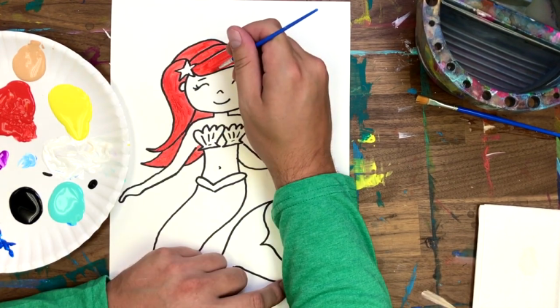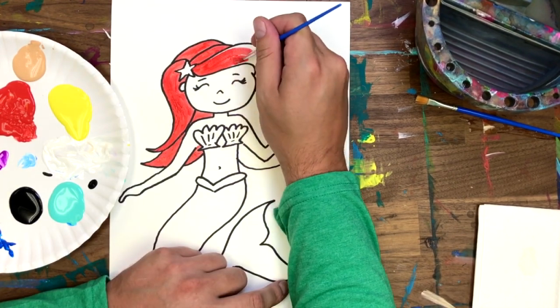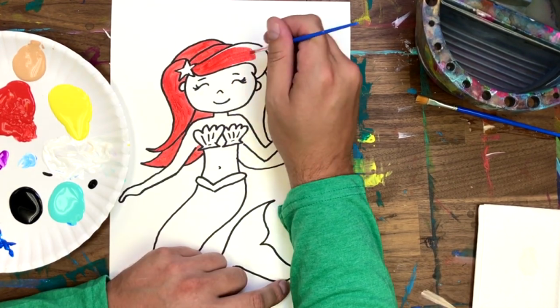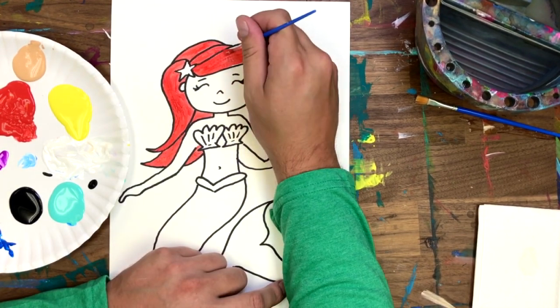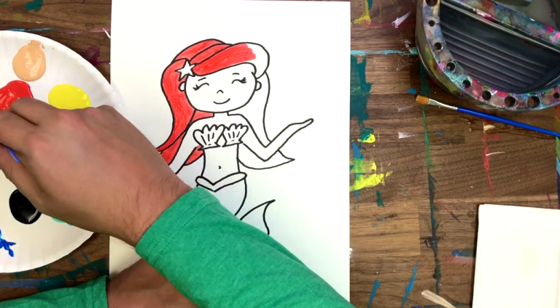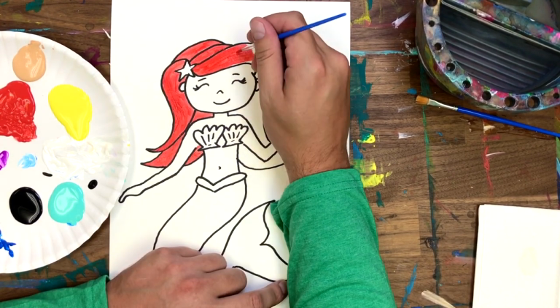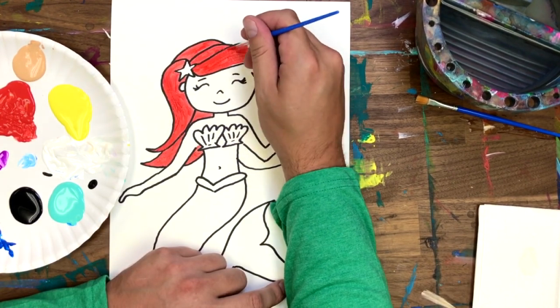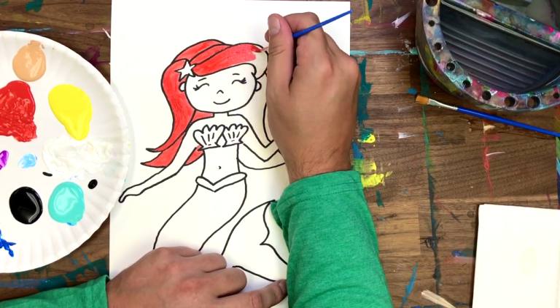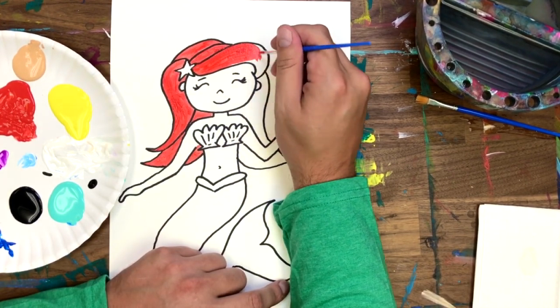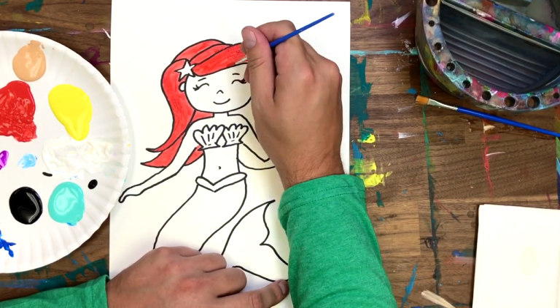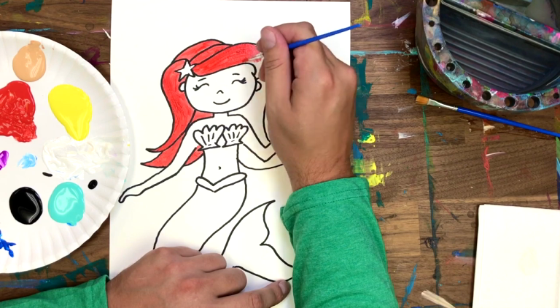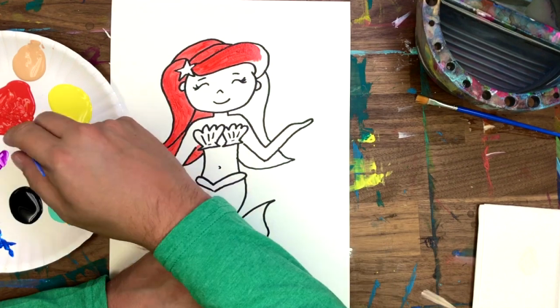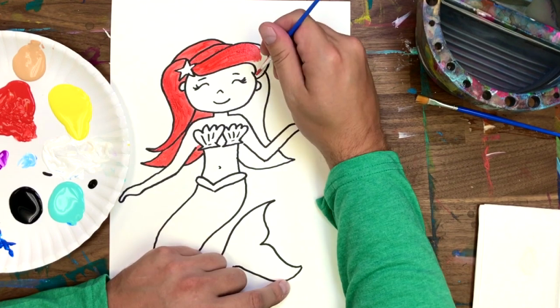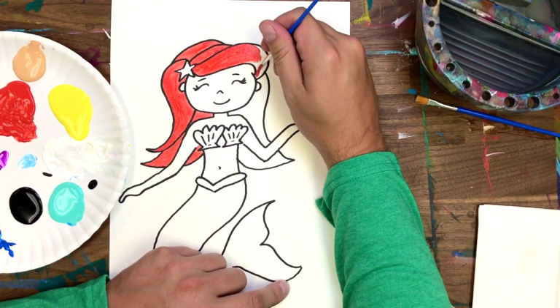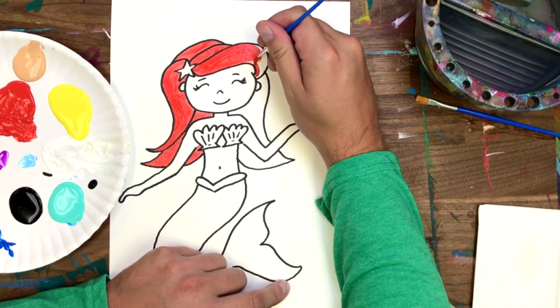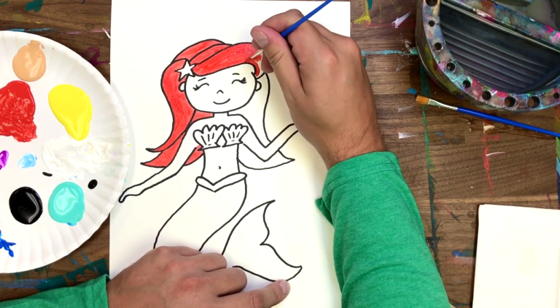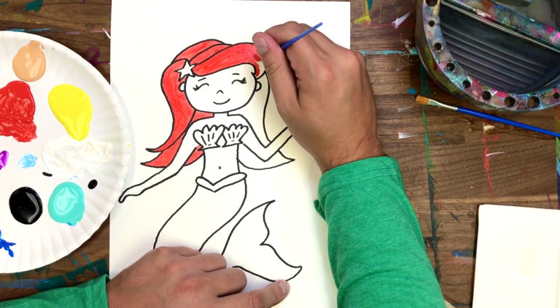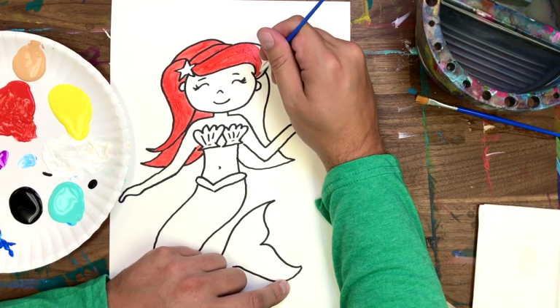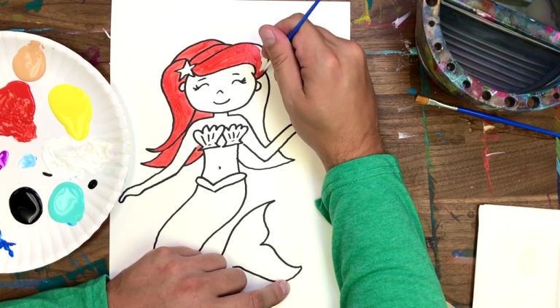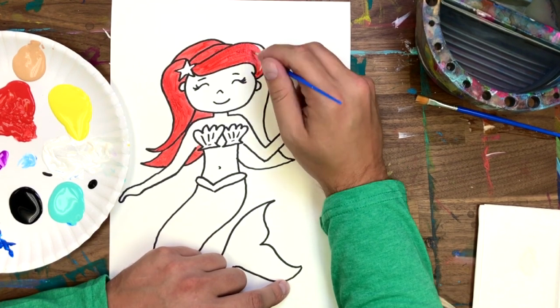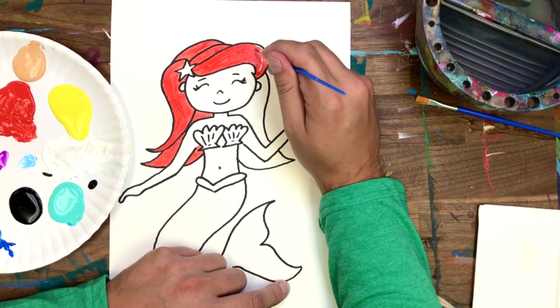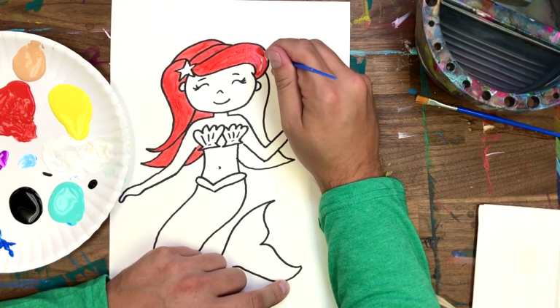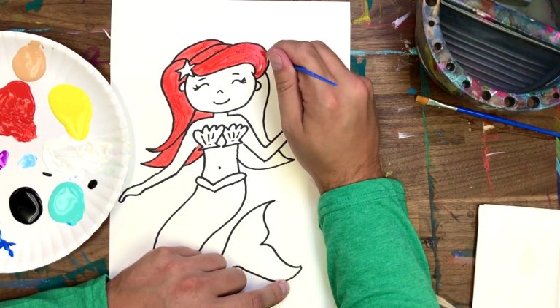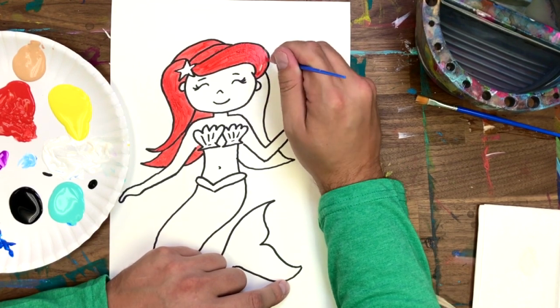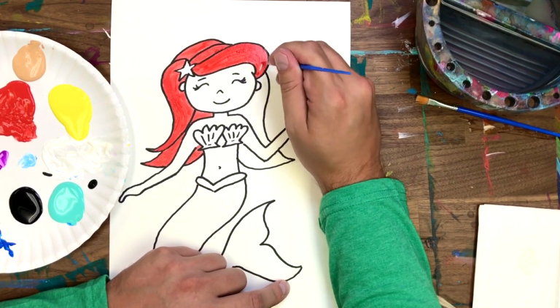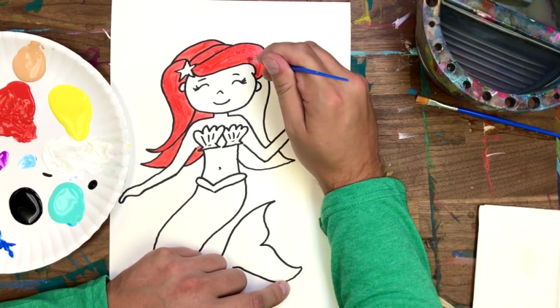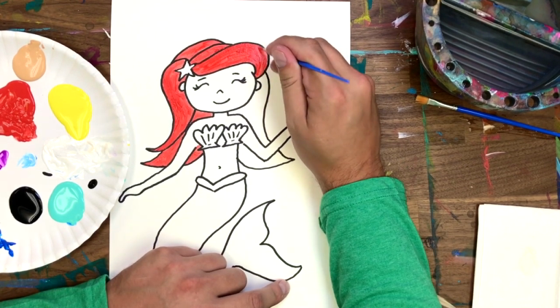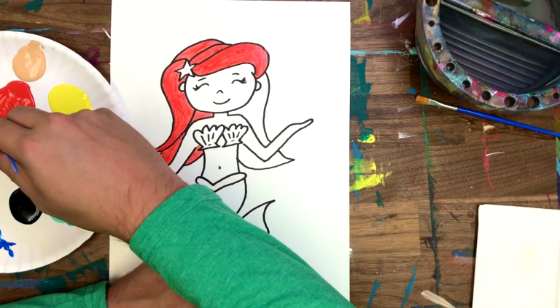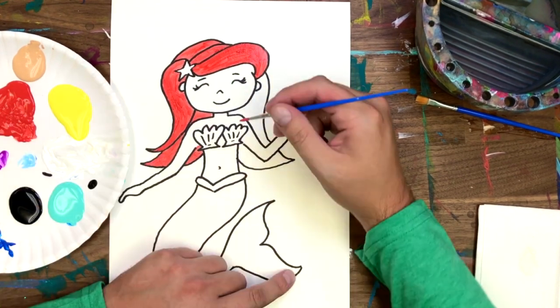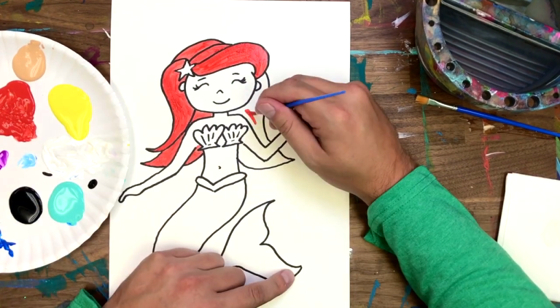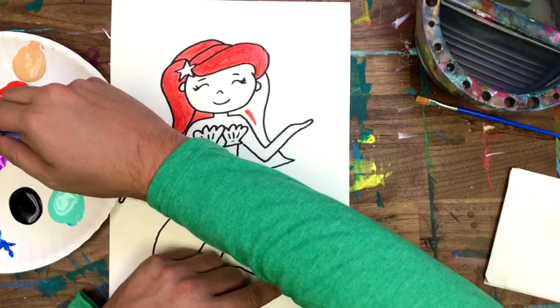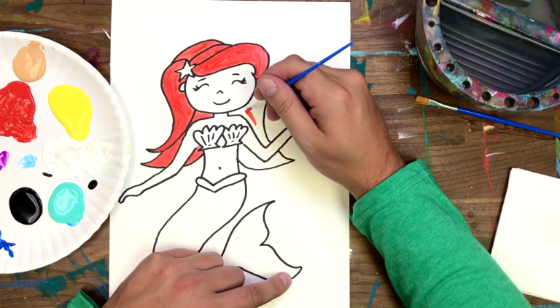Apparently Disney initially wanted Ariel to be blonde. I think I like her better as a redhead.